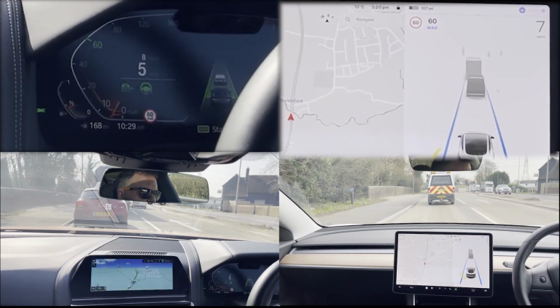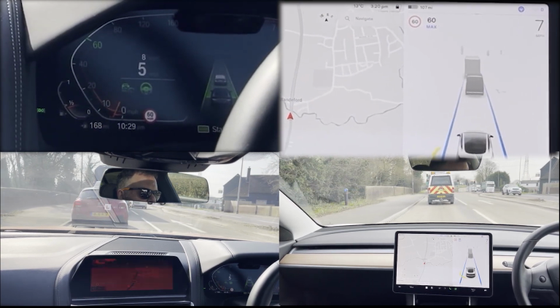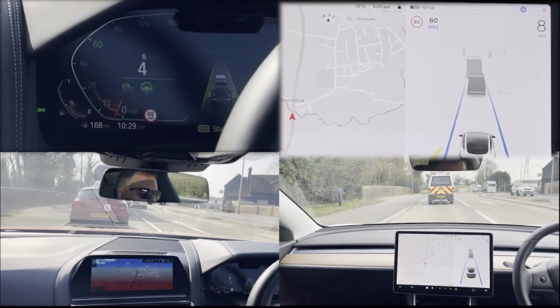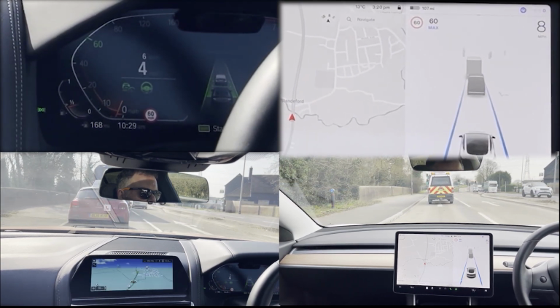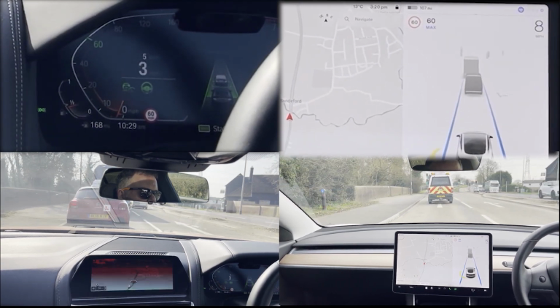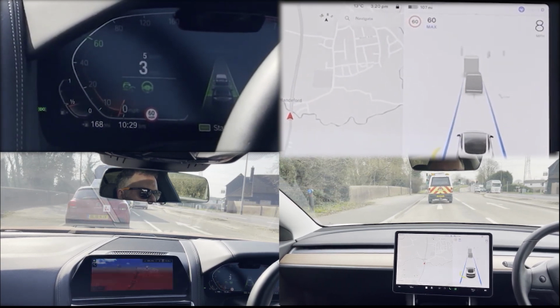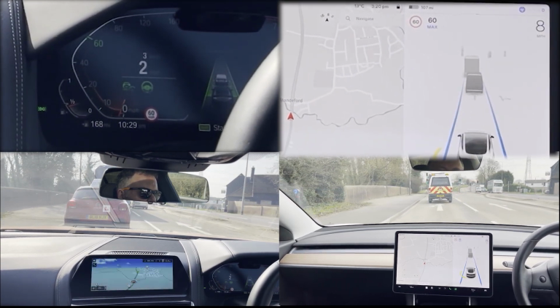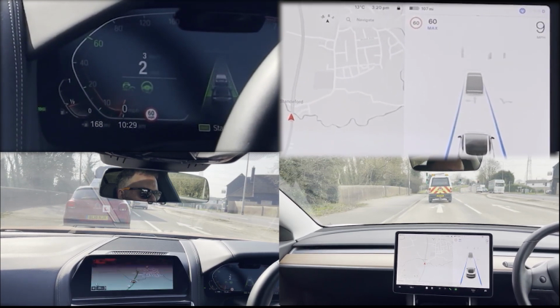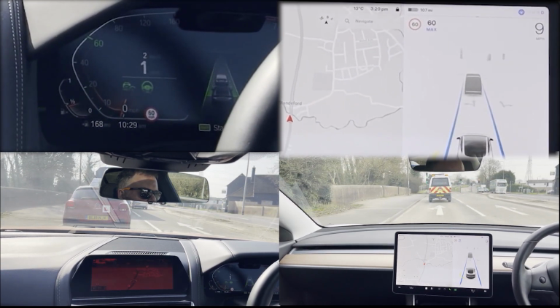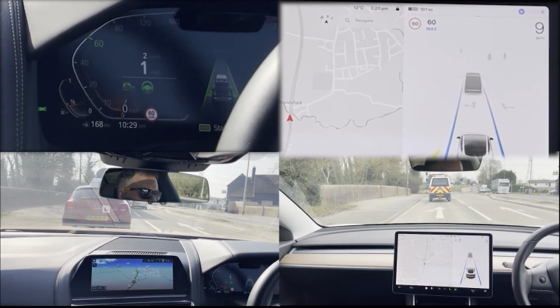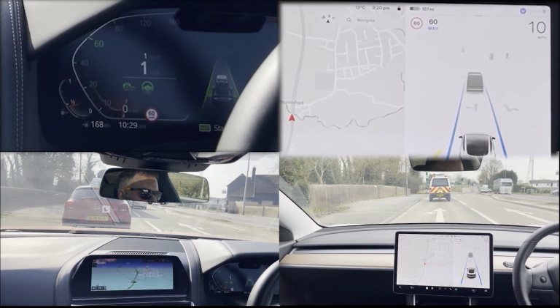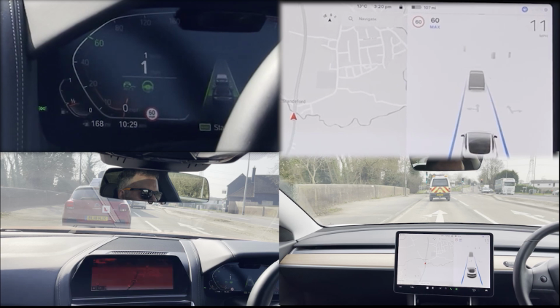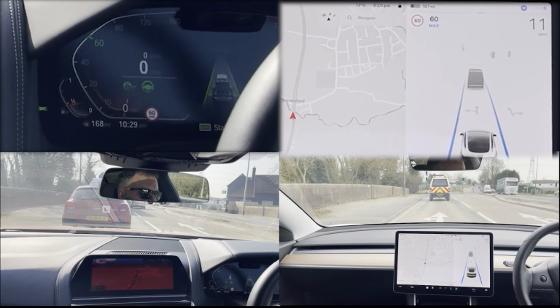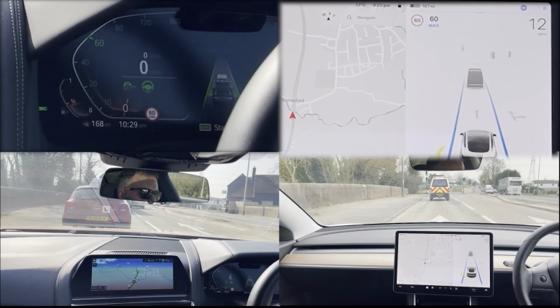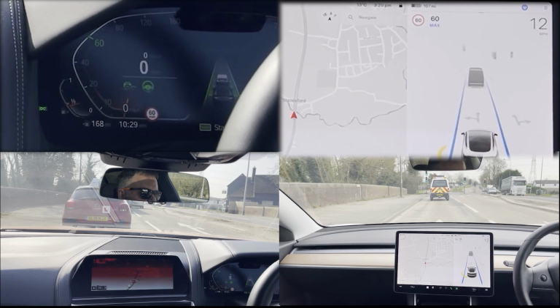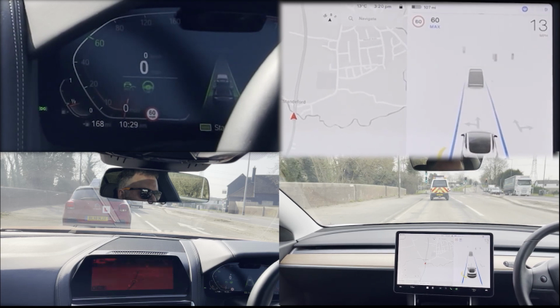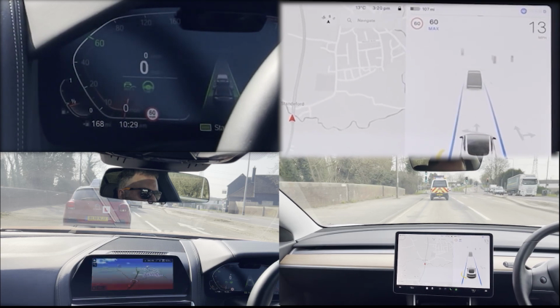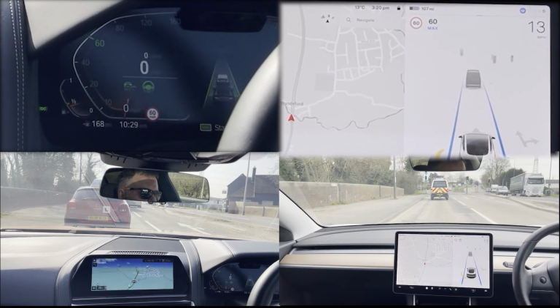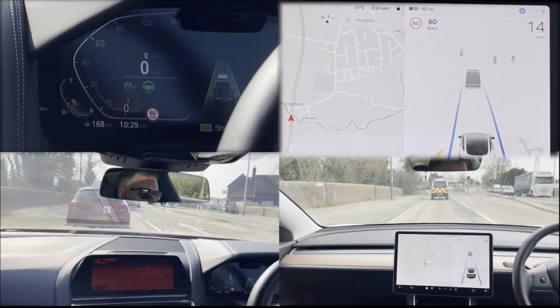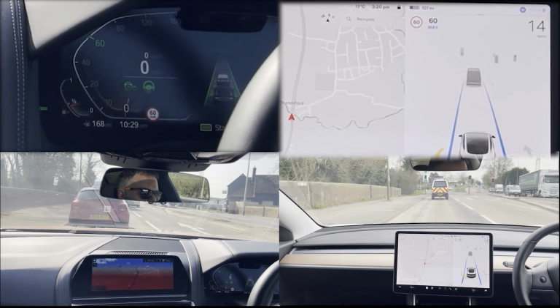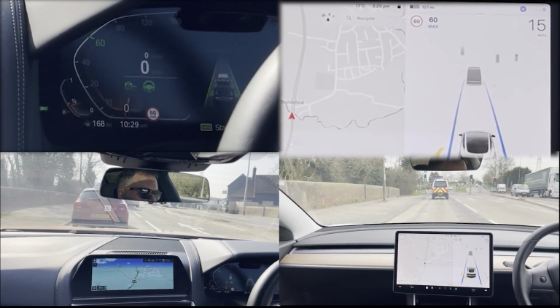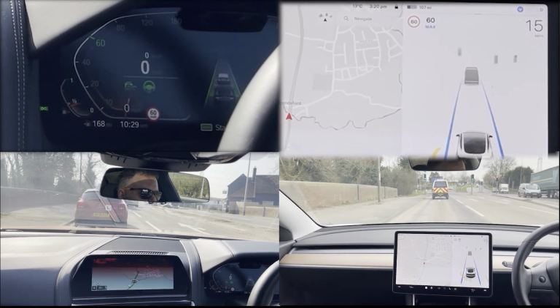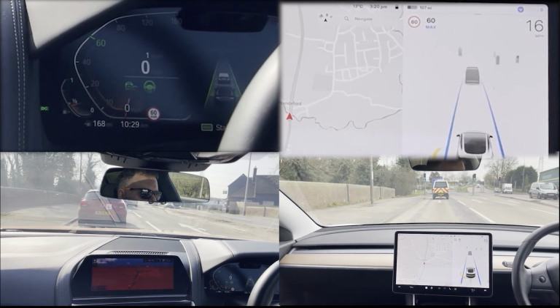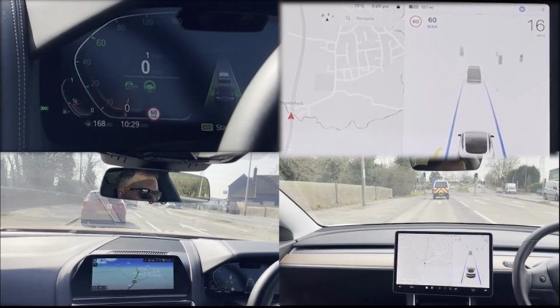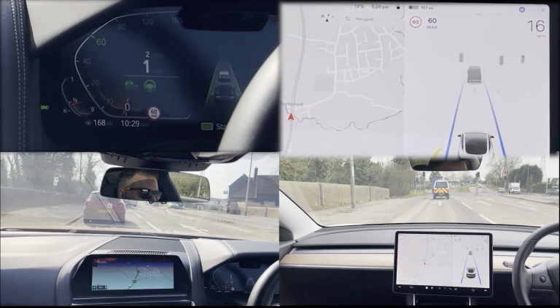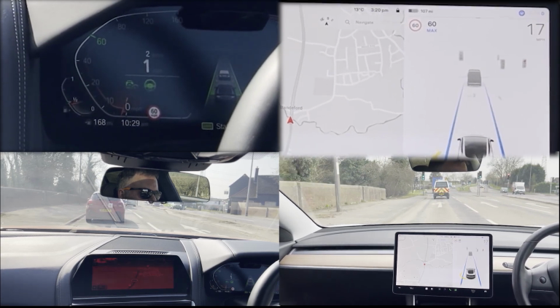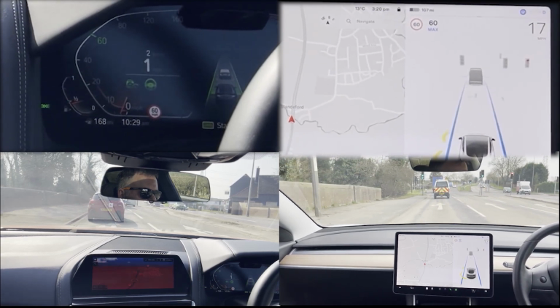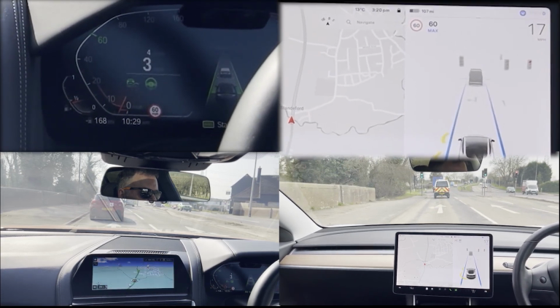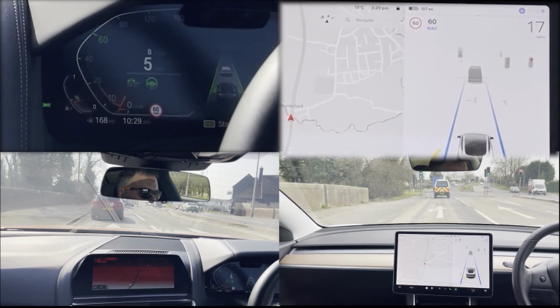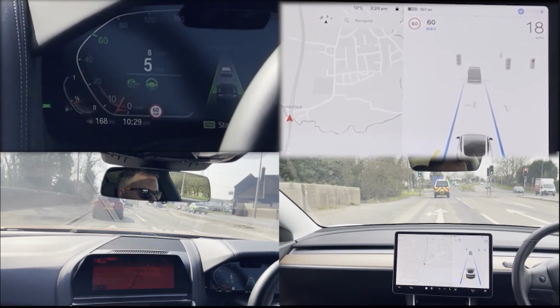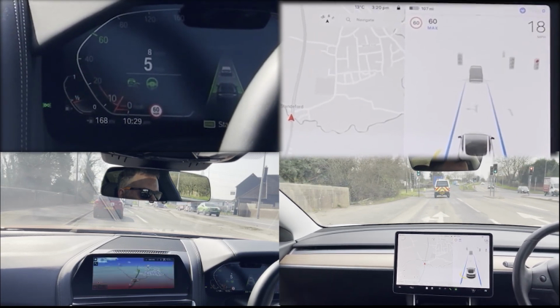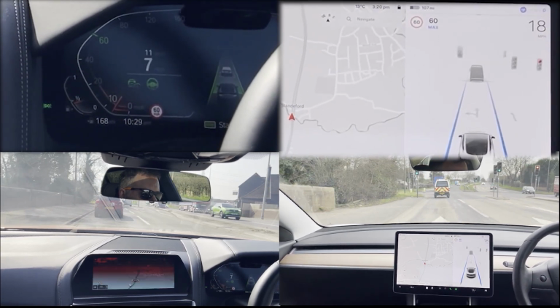Another set of lights with fairly poor road markings, and both cars worked fine this time — the Tesla even coping with the car in front turning off.